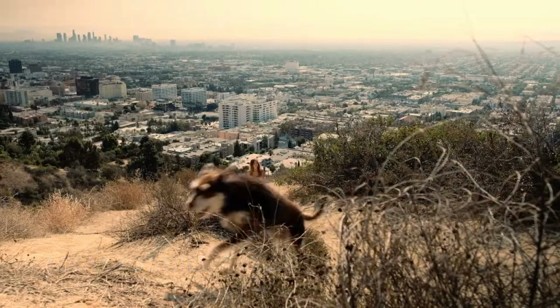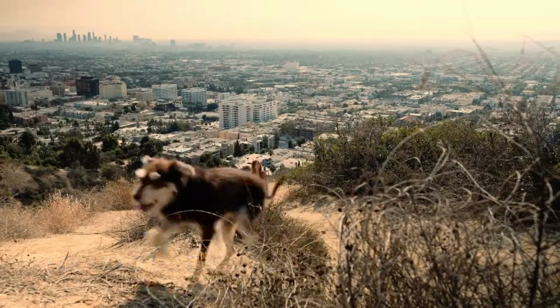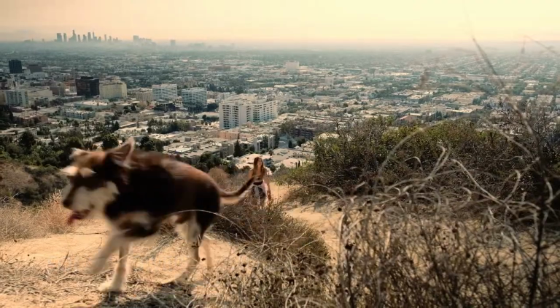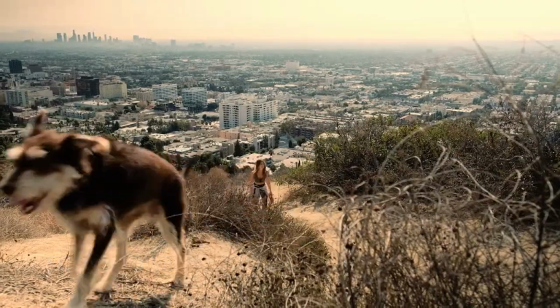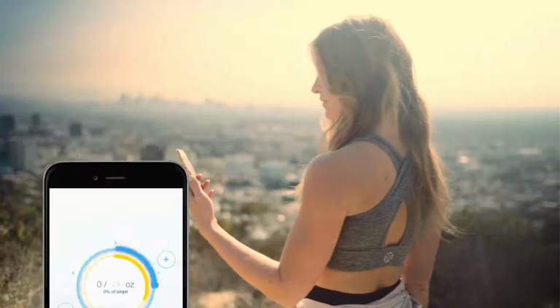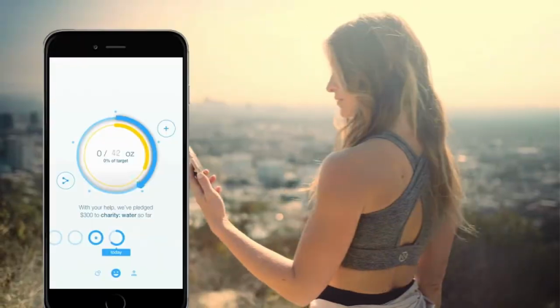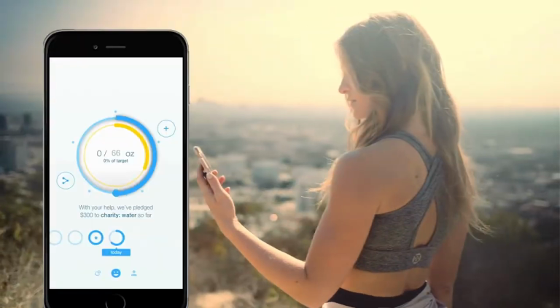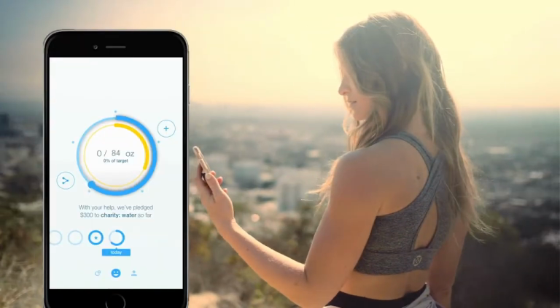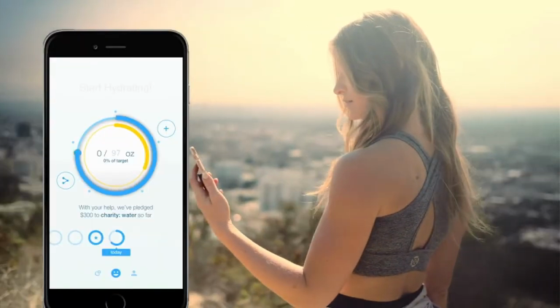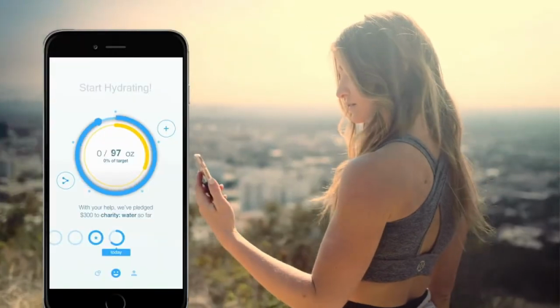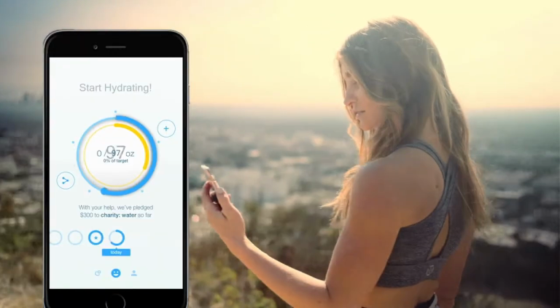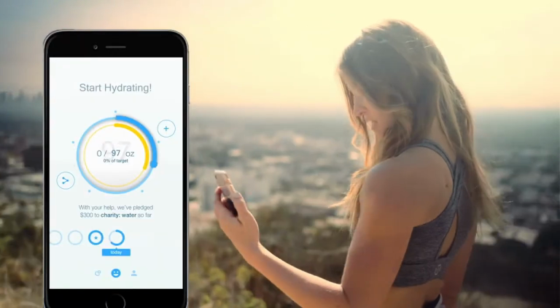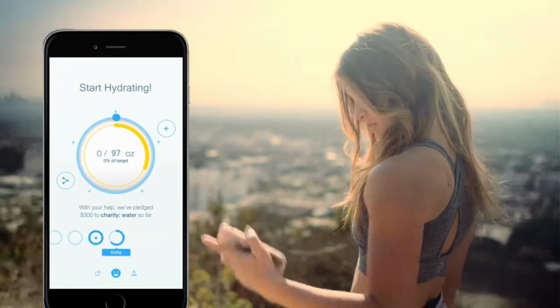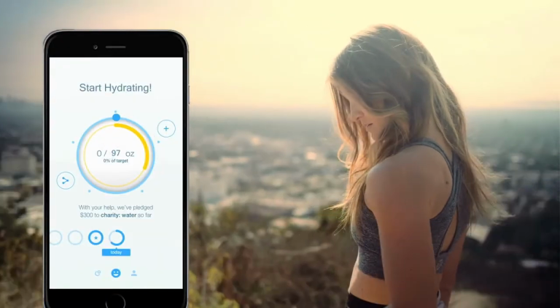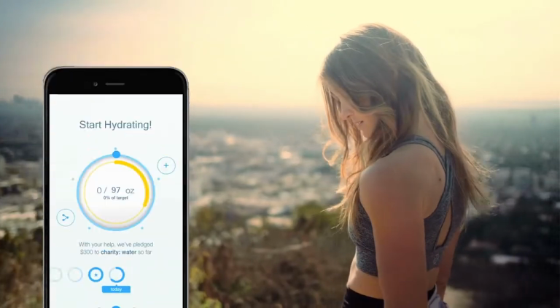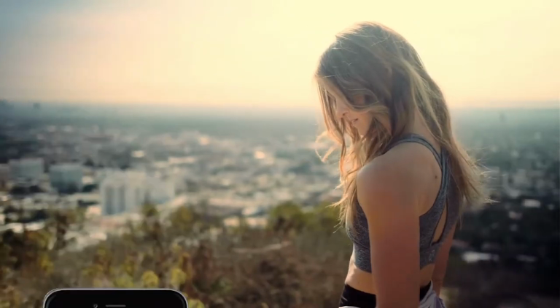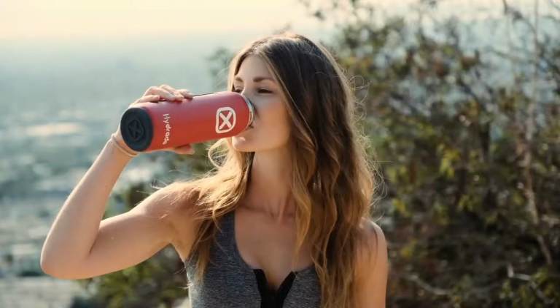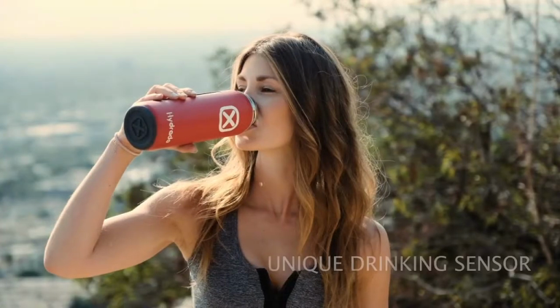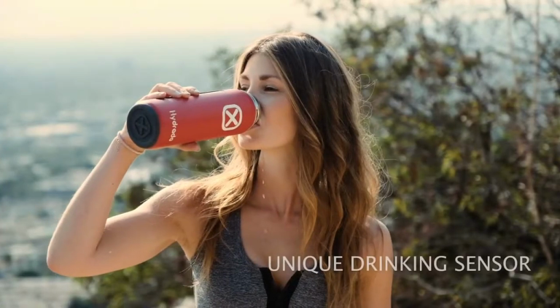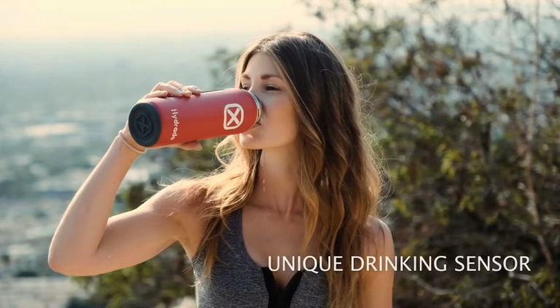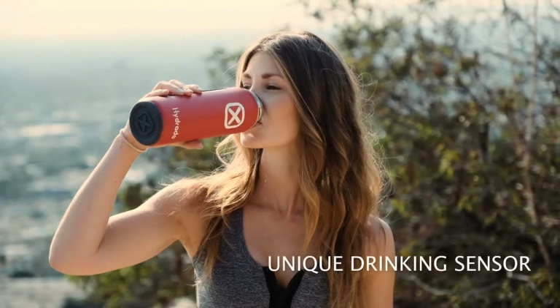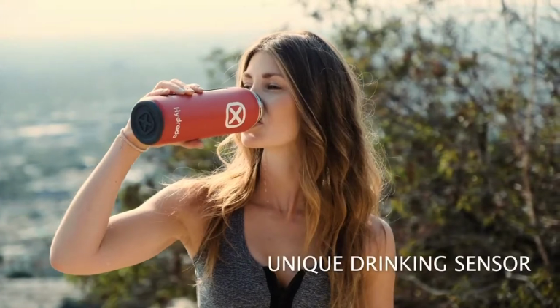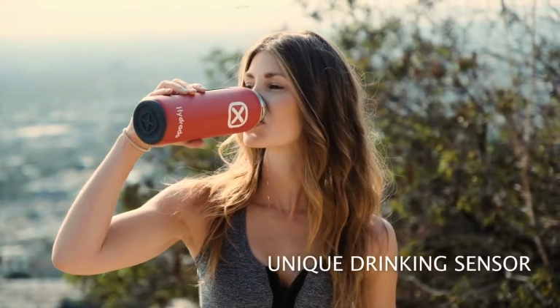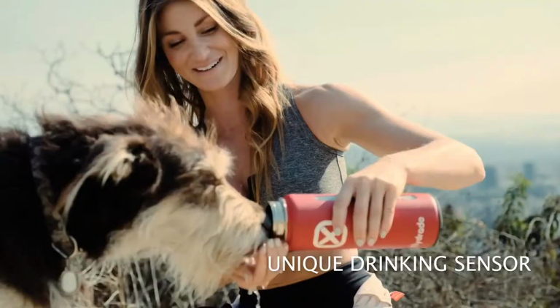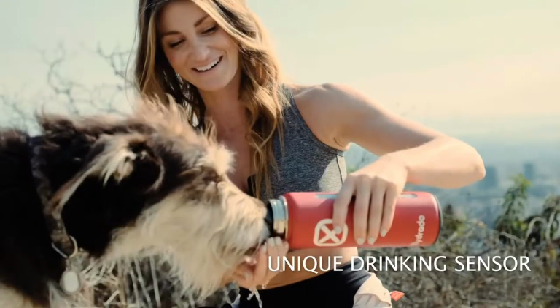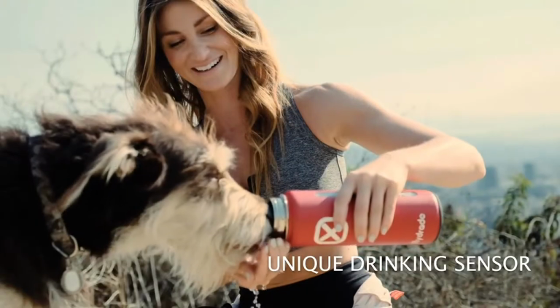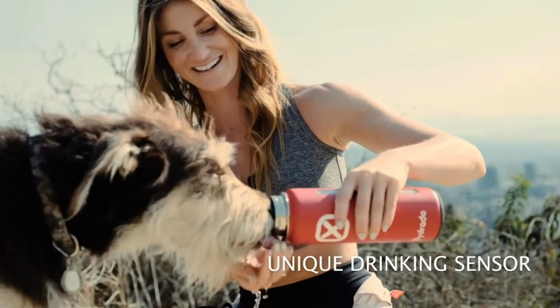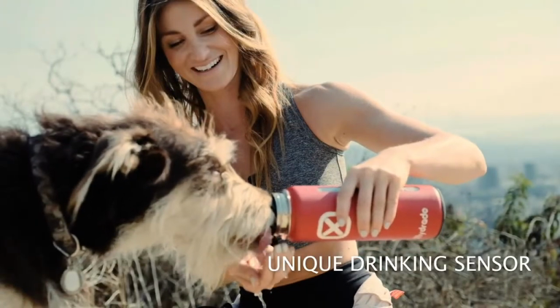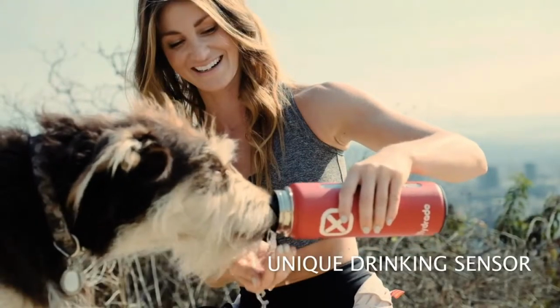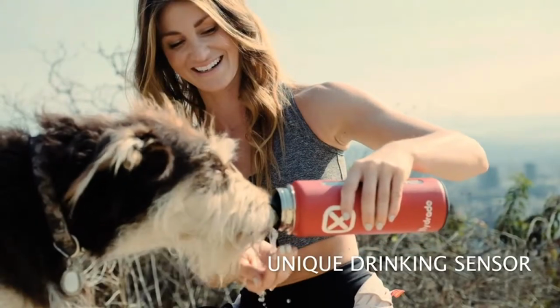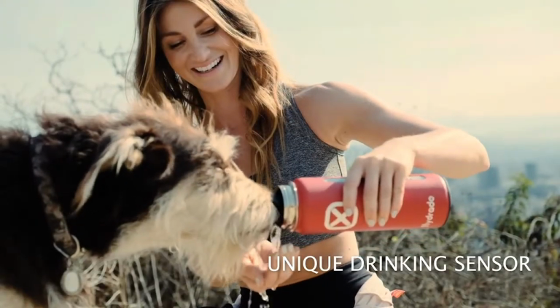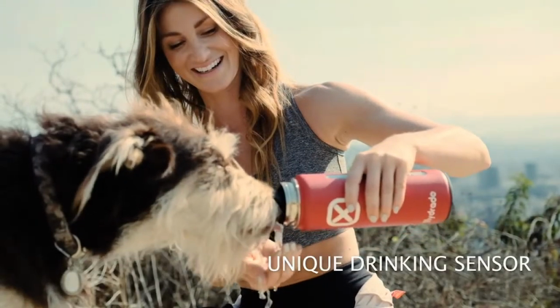Hydrade's unique sensor is totally different from other smart bottles. It knows if you're drinking the water yourself or pouring it out for your best friend.